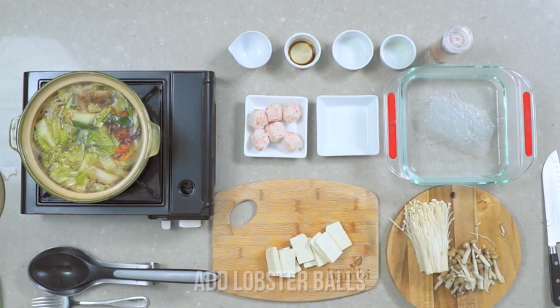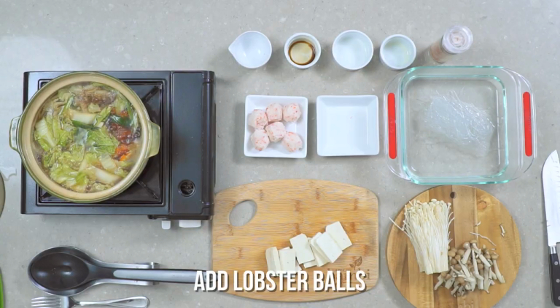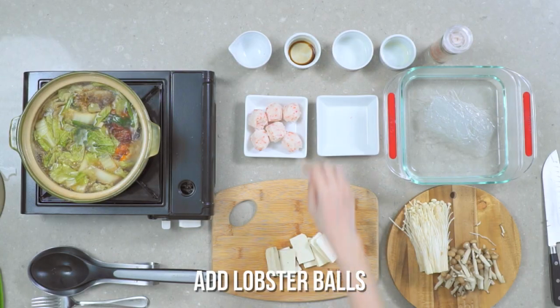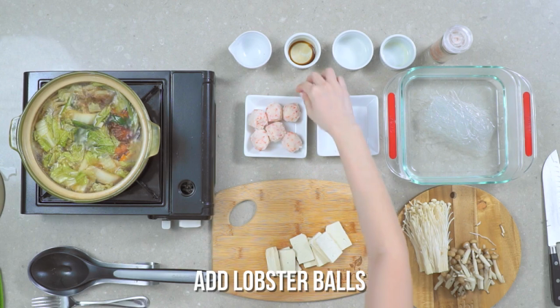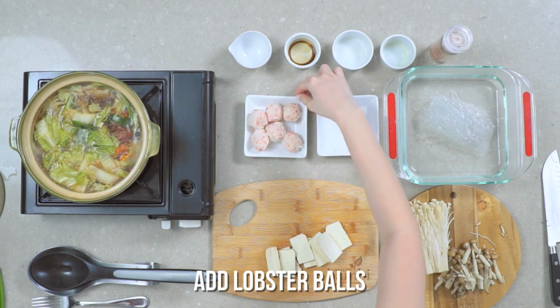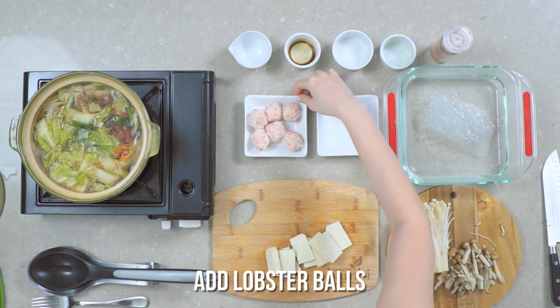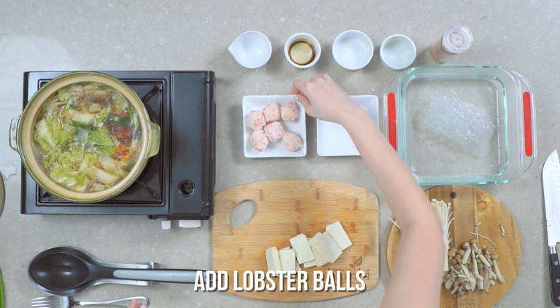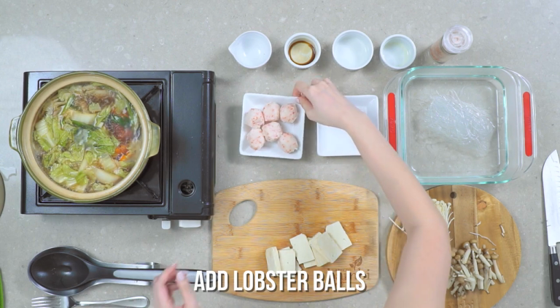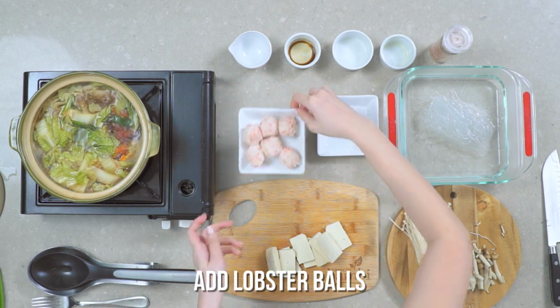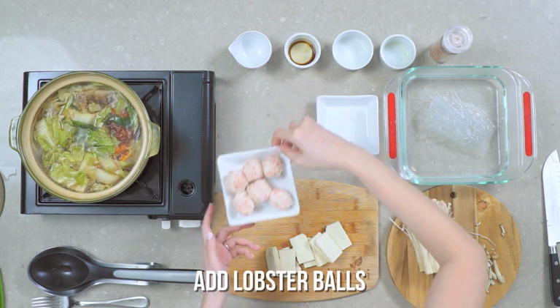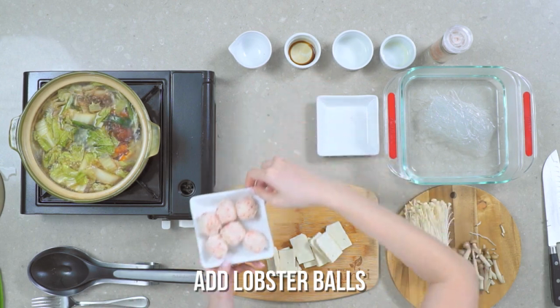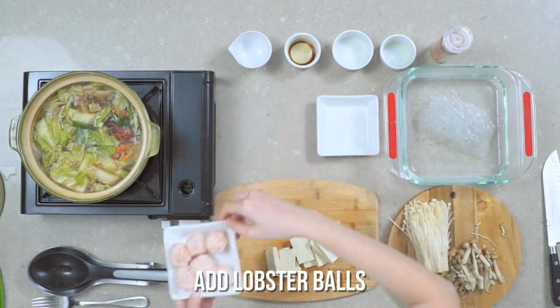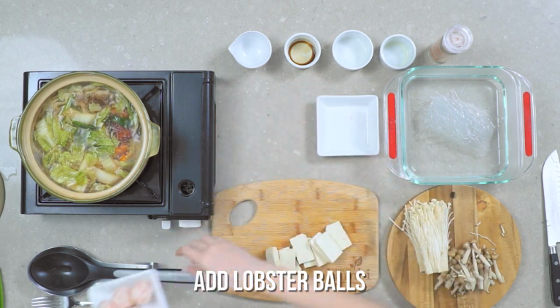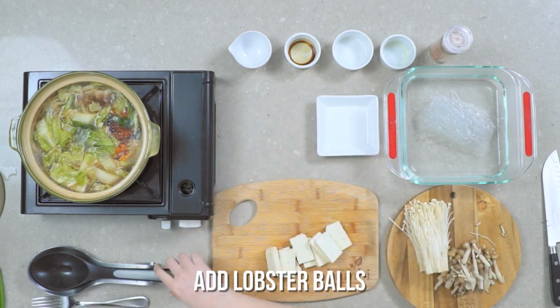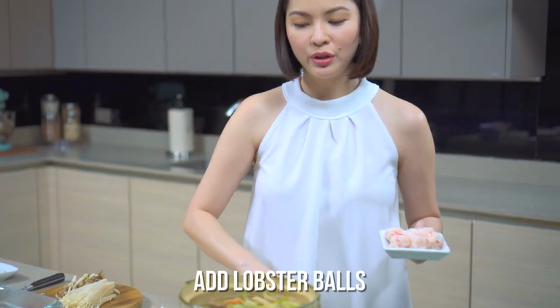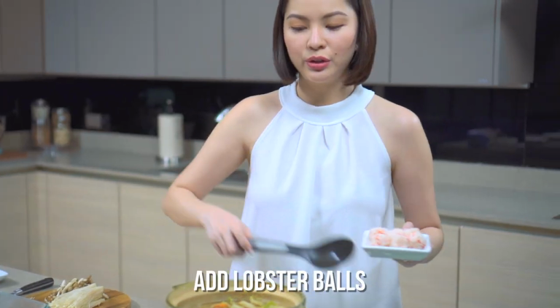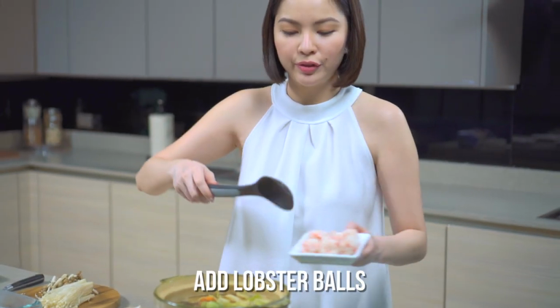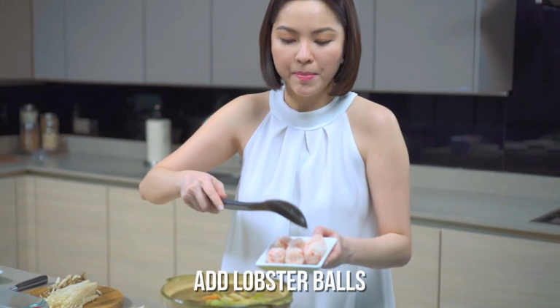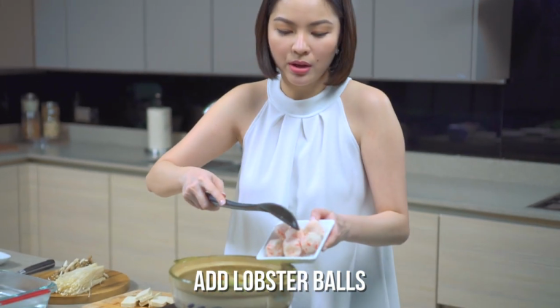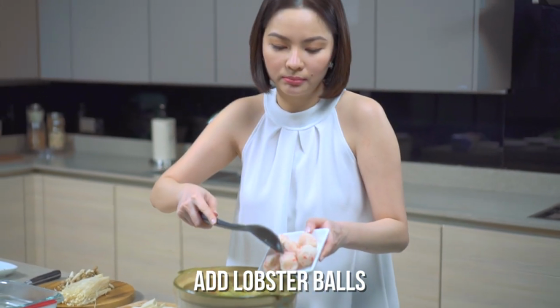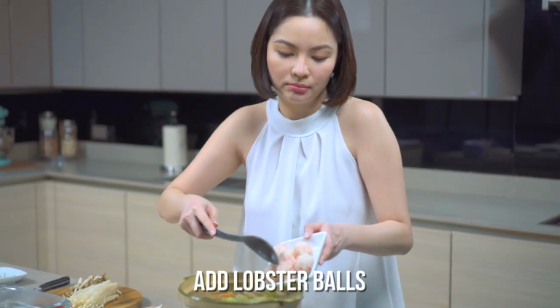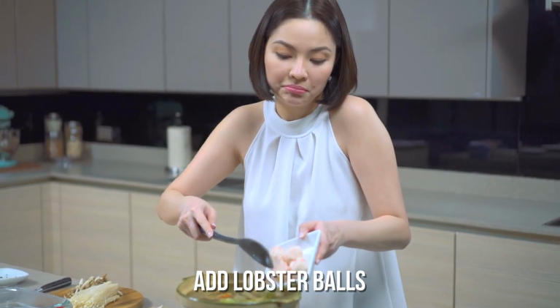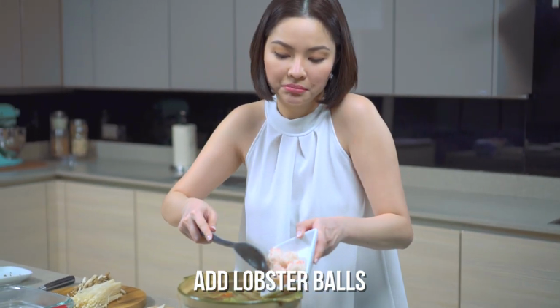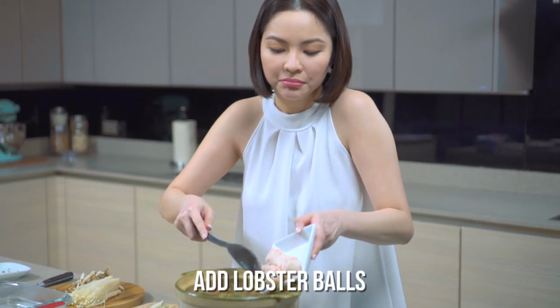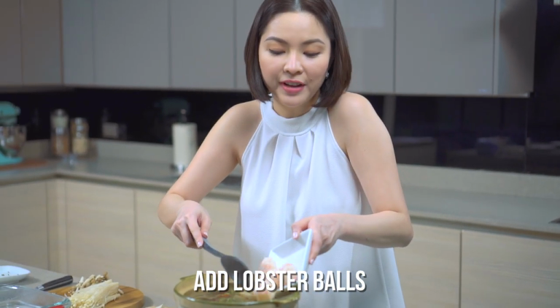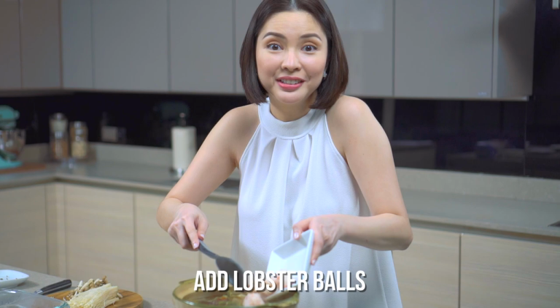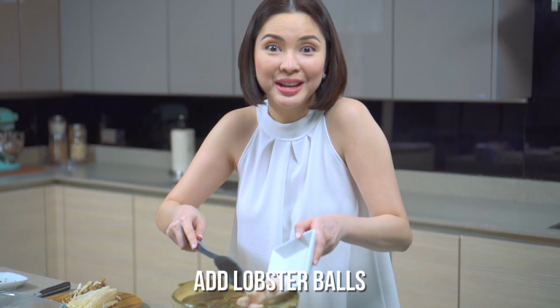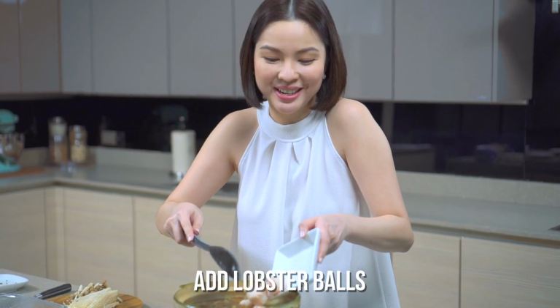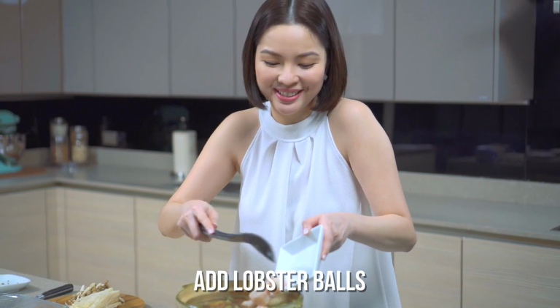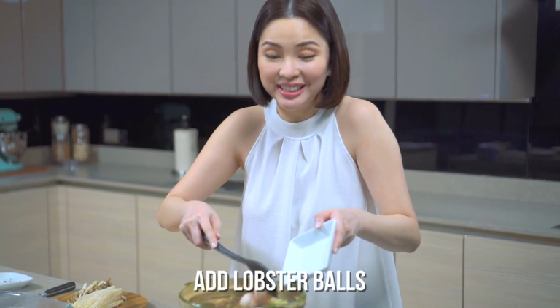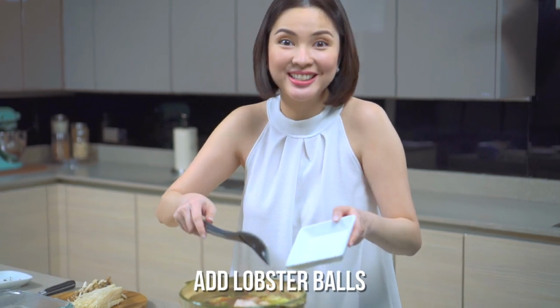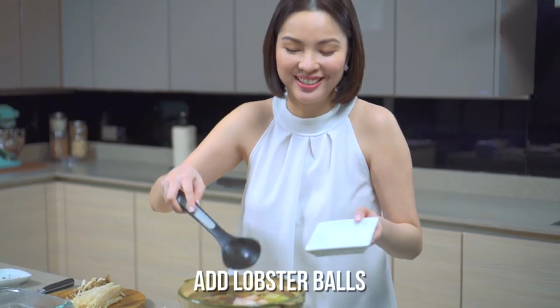So let's add everything and wait for it to cook — about 5 to 10 minutes until it's done.